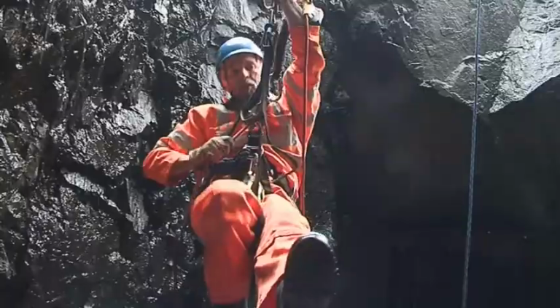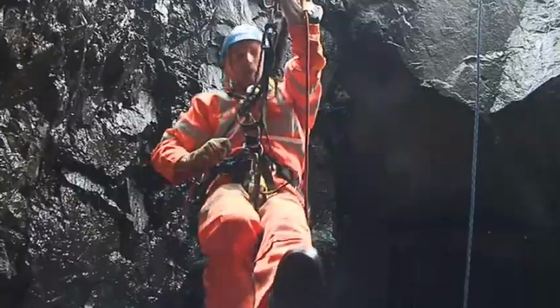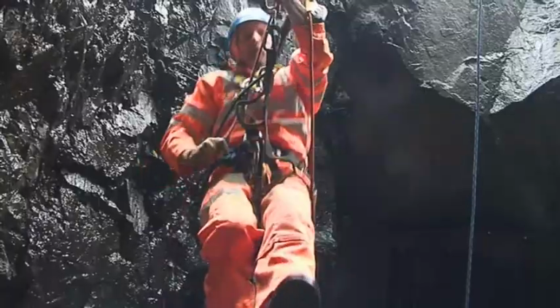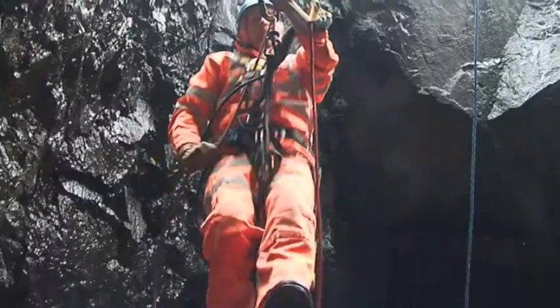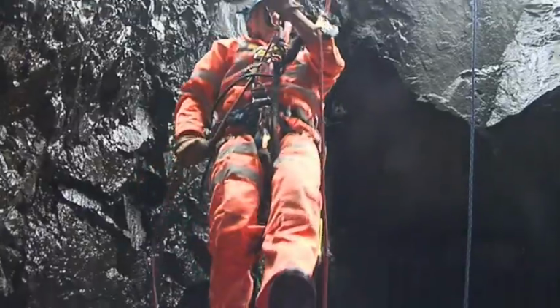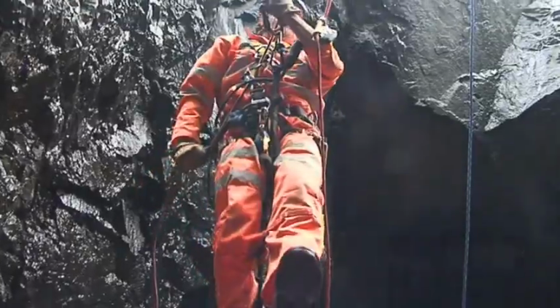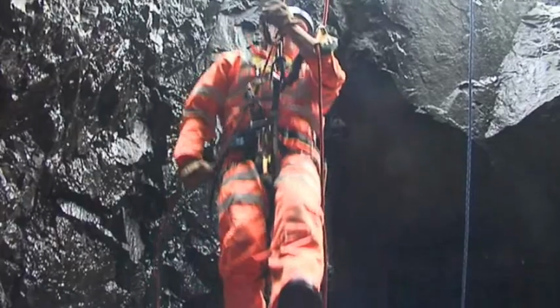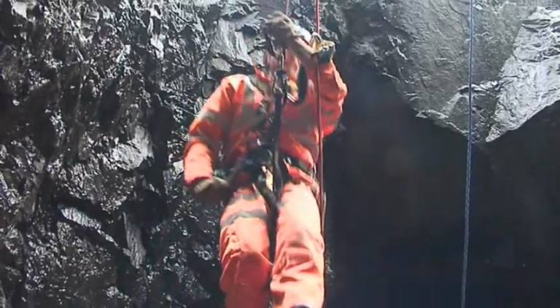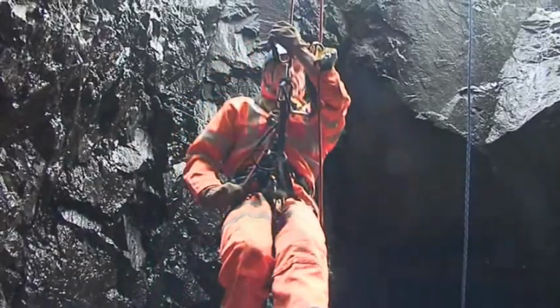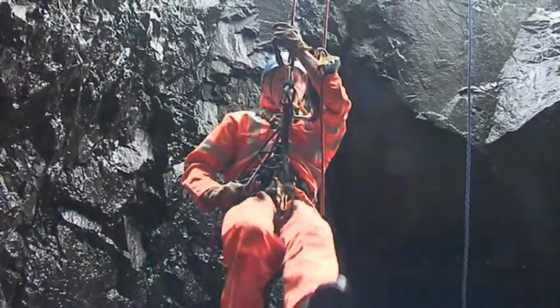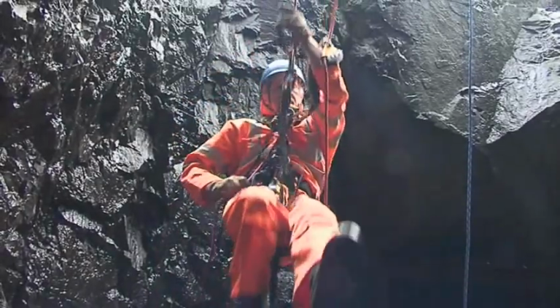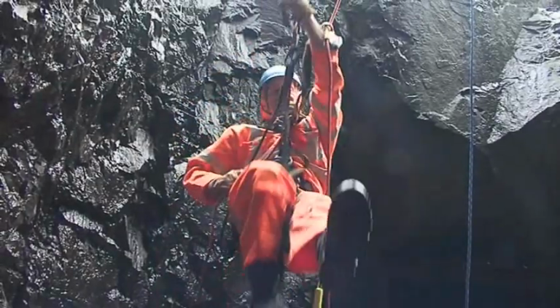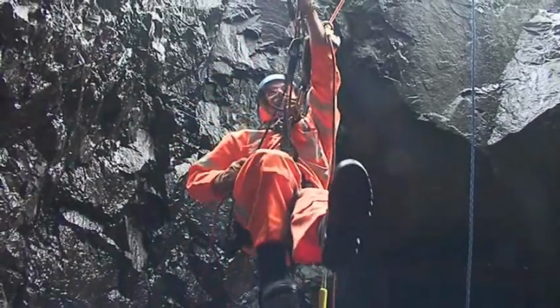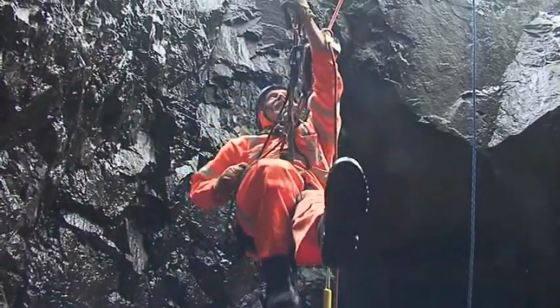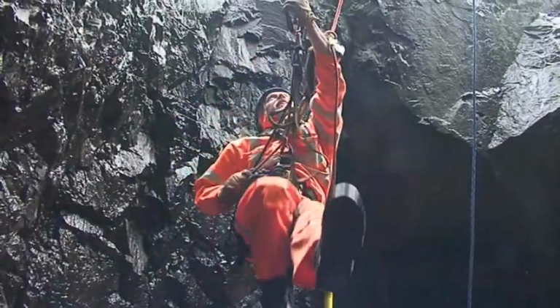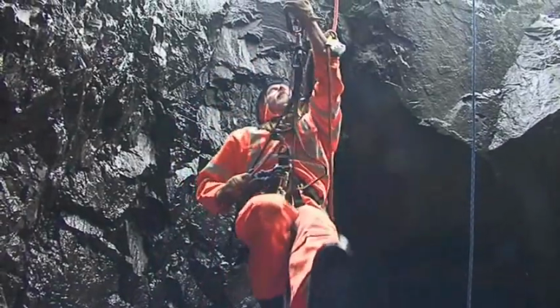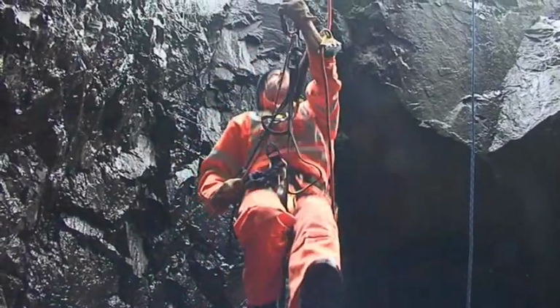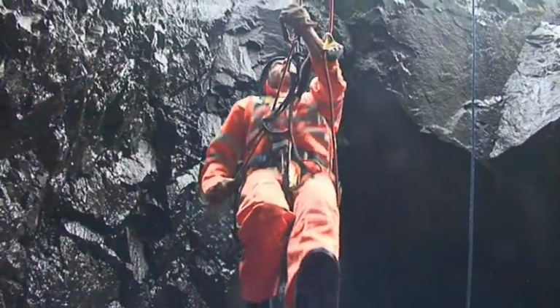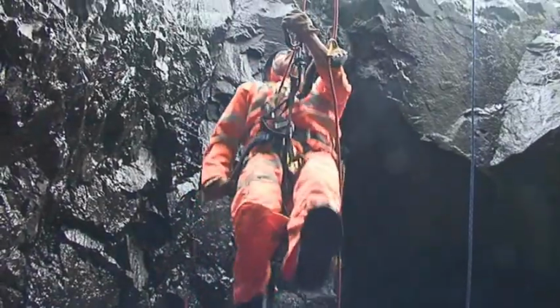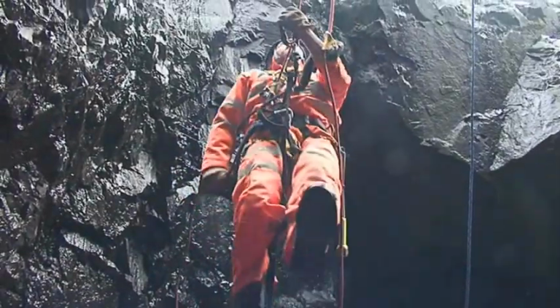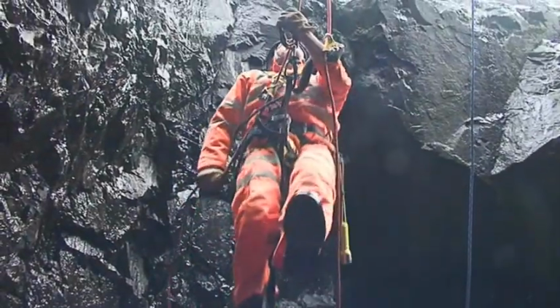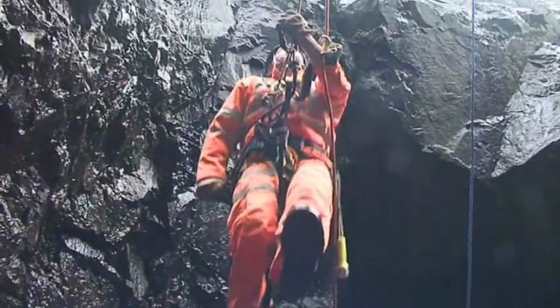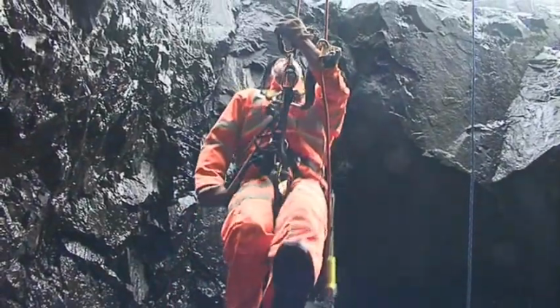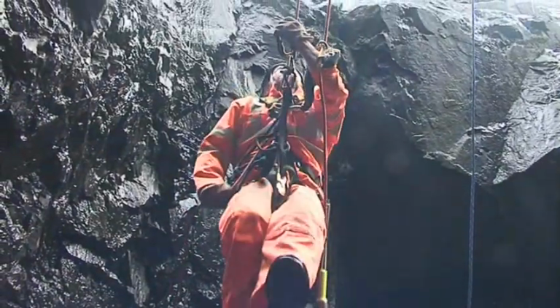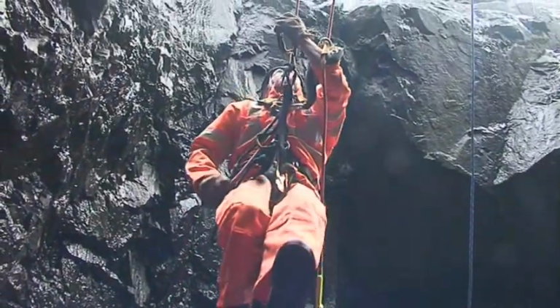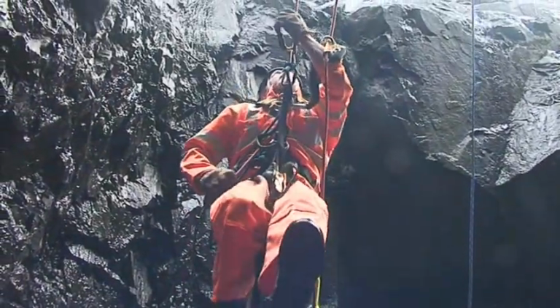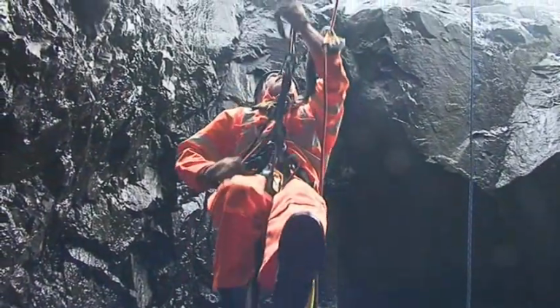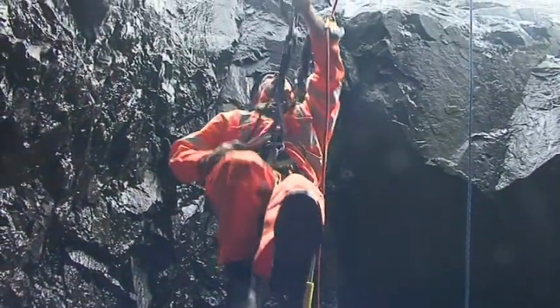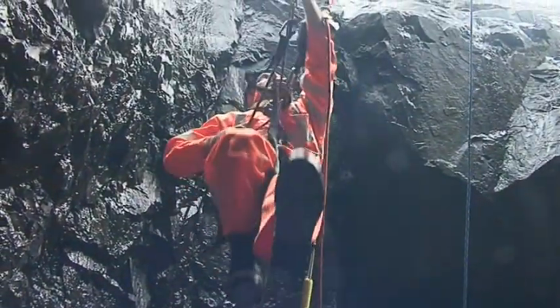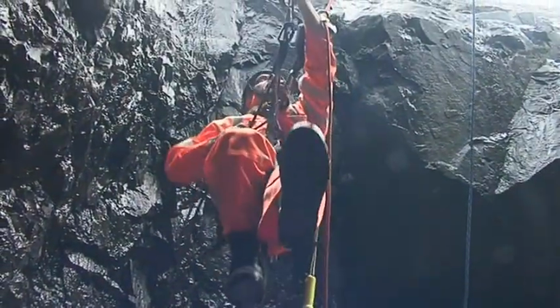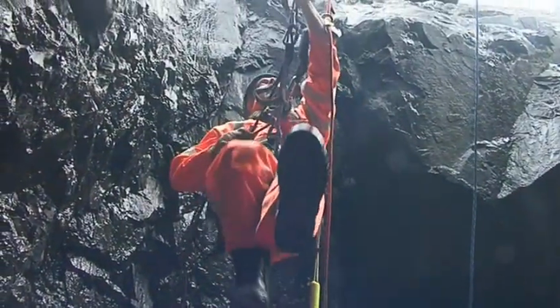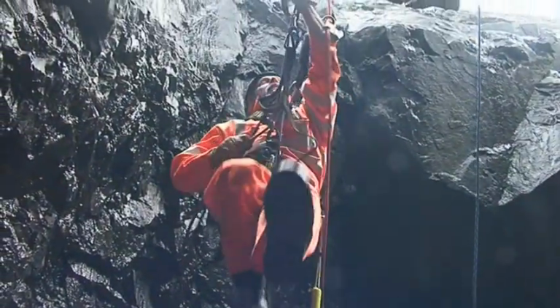Once the inspection is complete, the surveyor ascends the rope system to remove the rope to the access point.